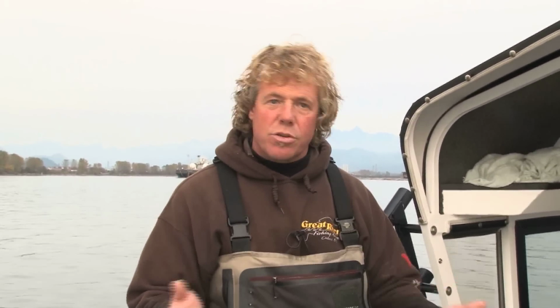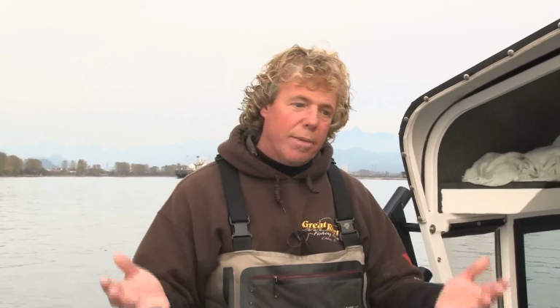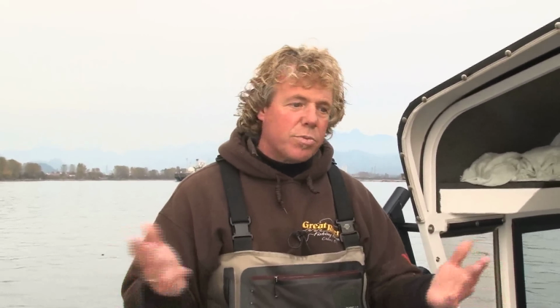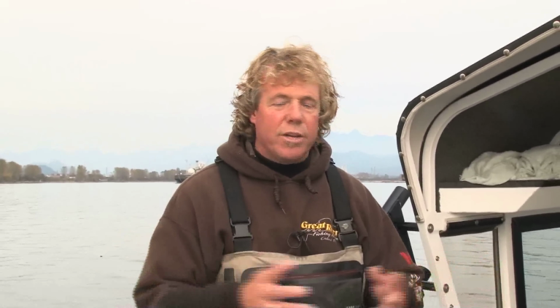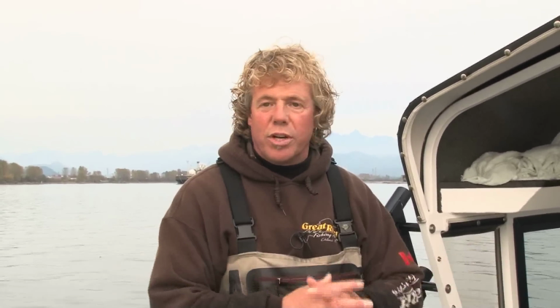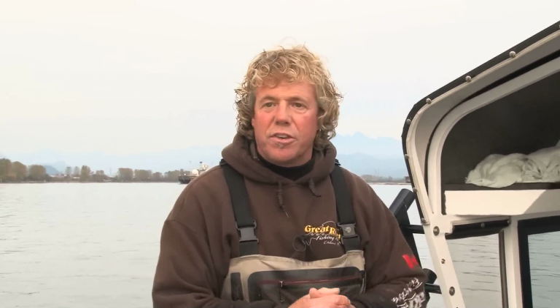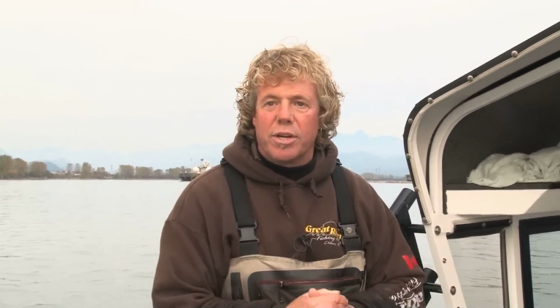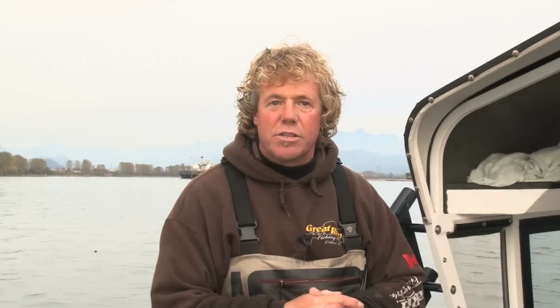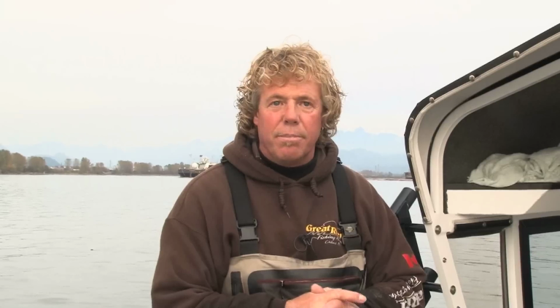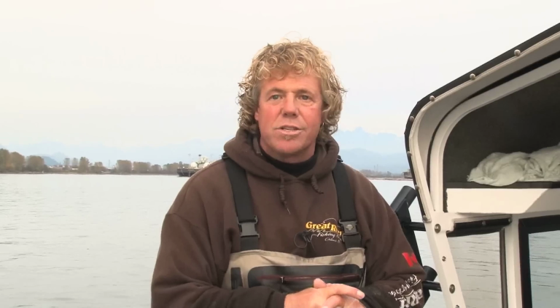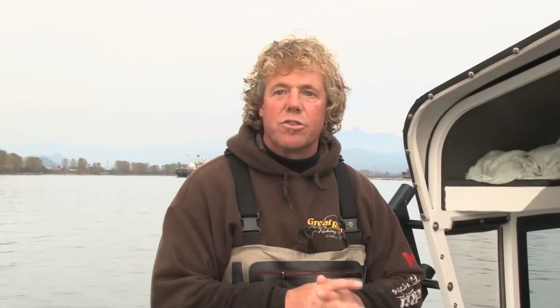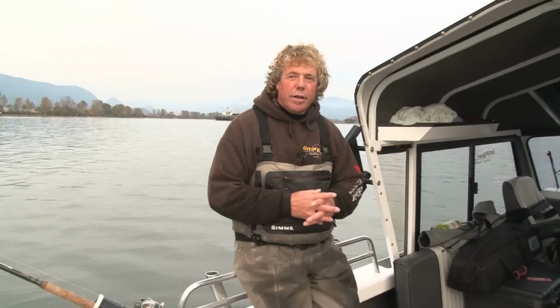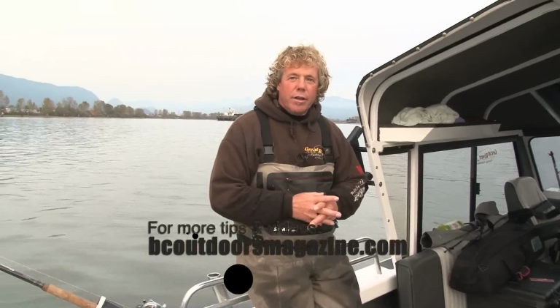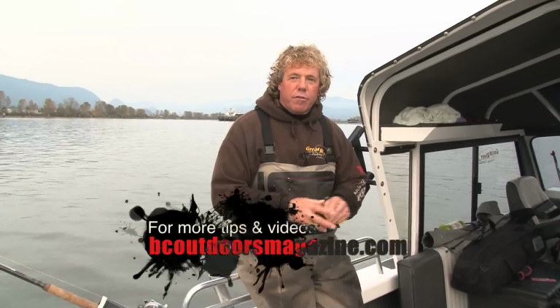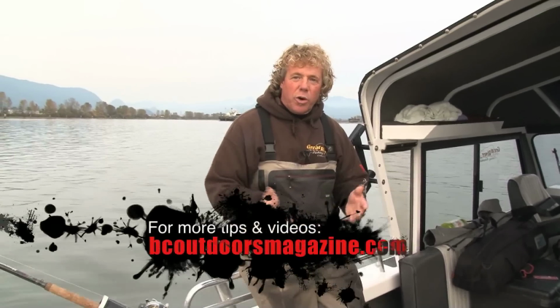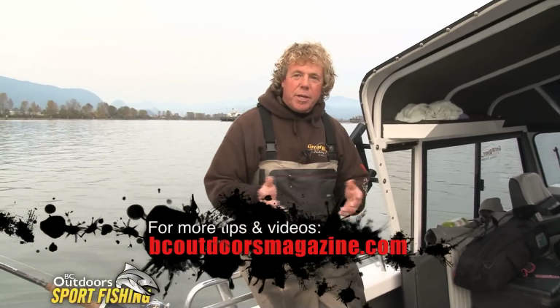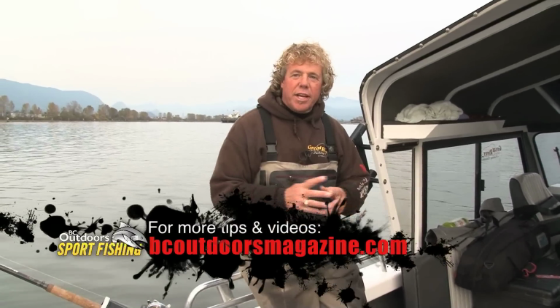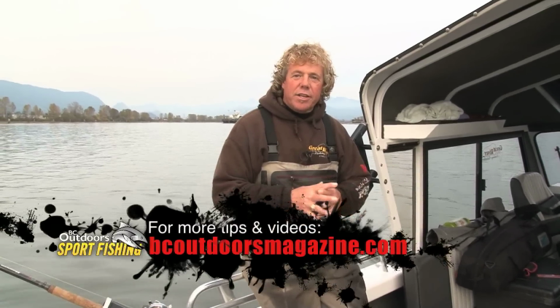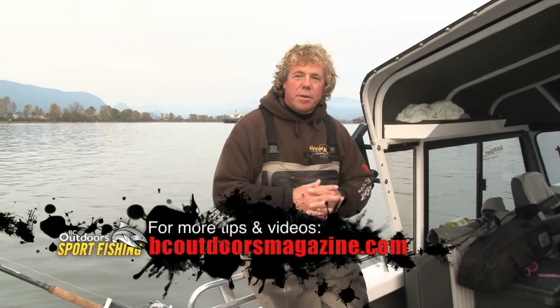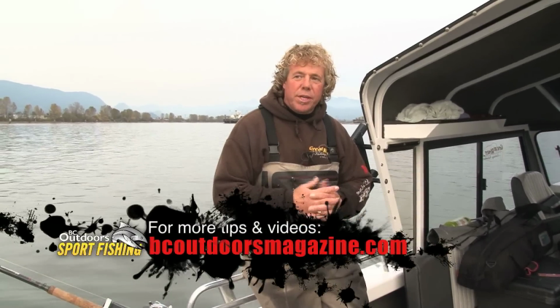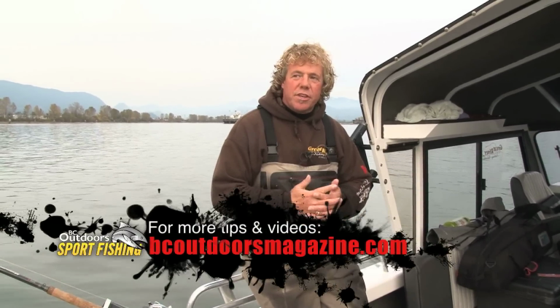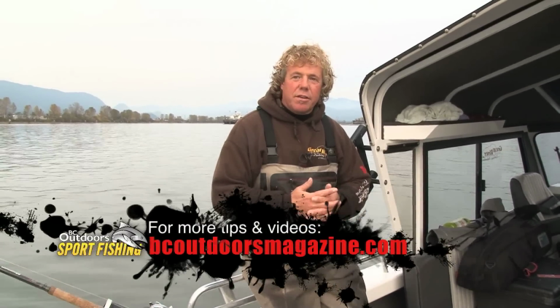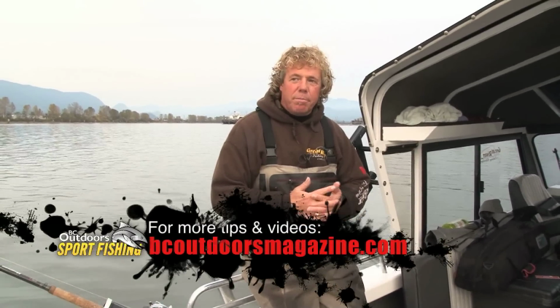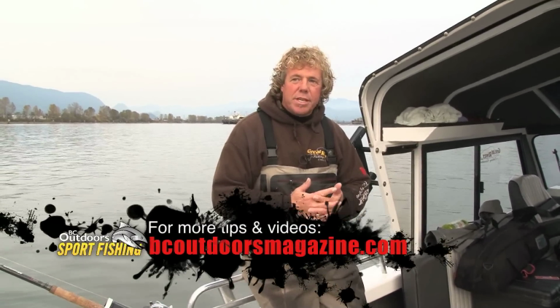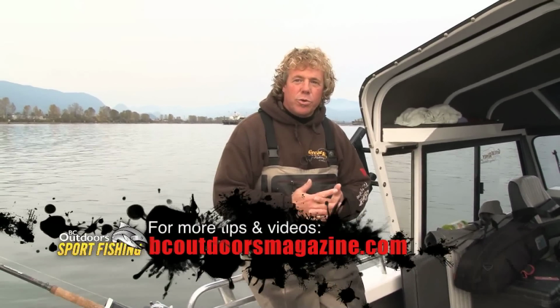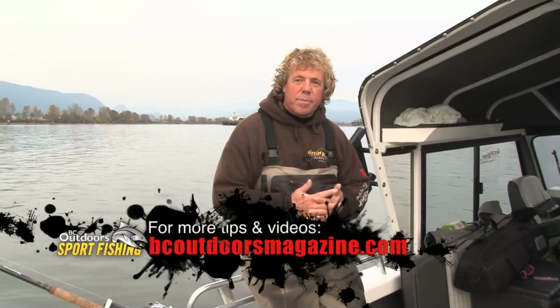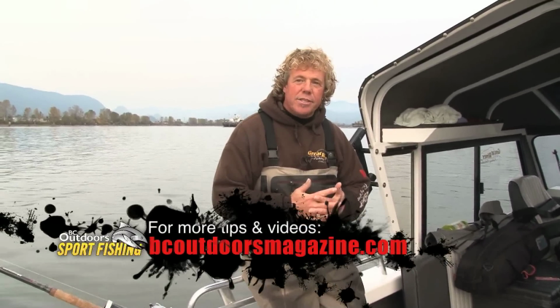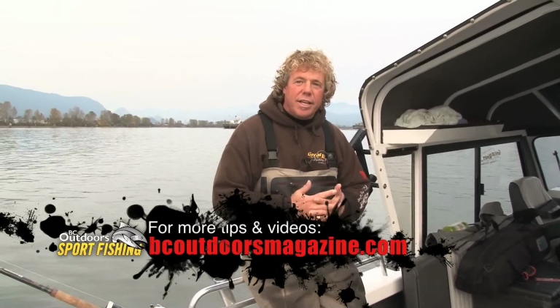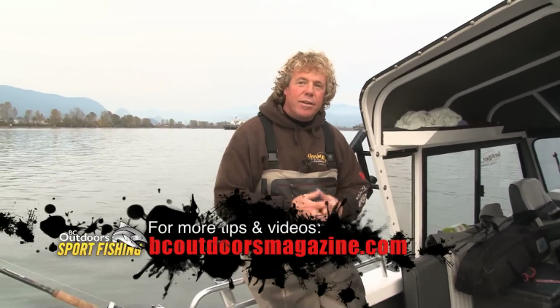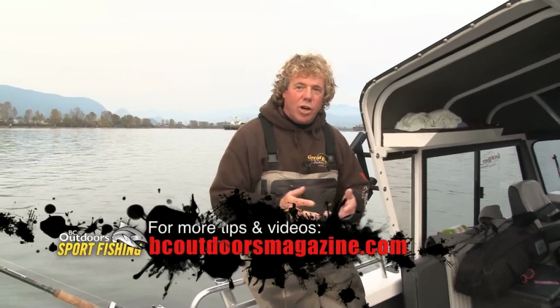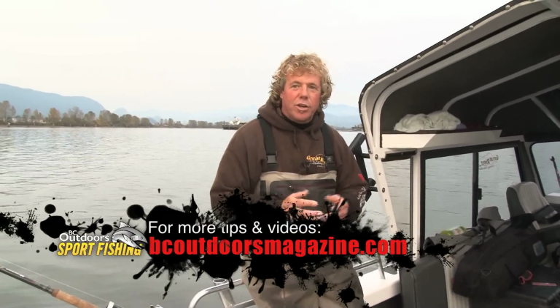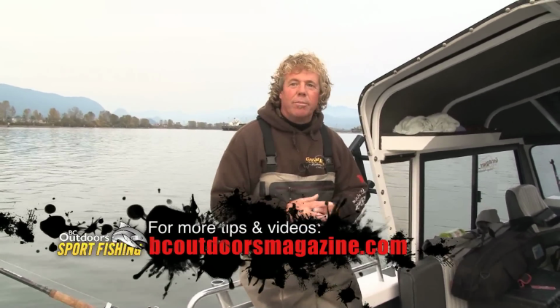Come and enjoy this fishery — it's an amazing fishery. For more tips like this, please visit bcoutdoorsmagazine.com.